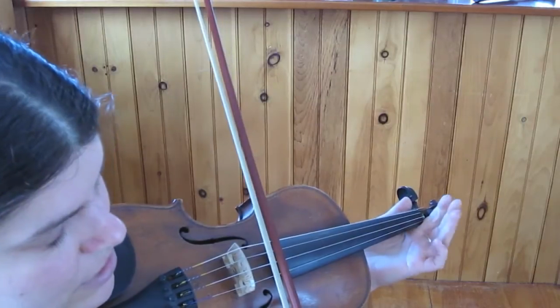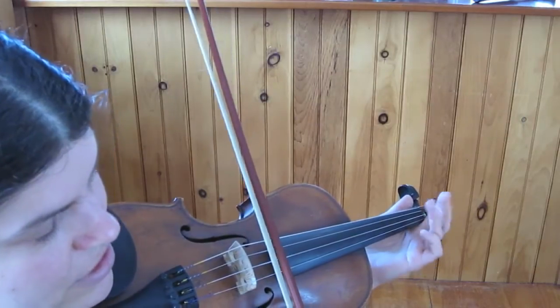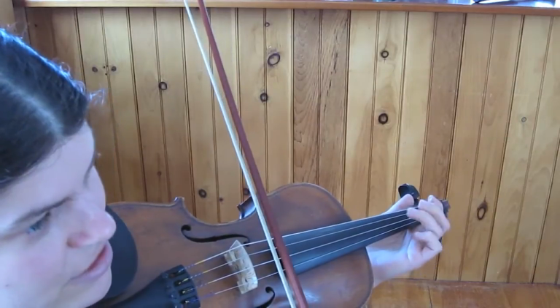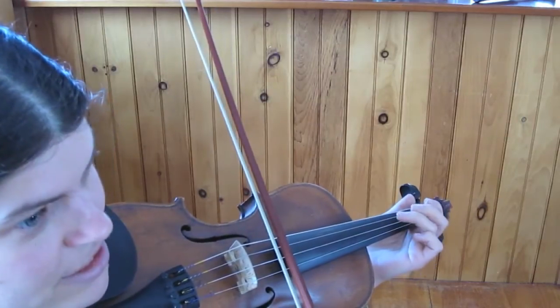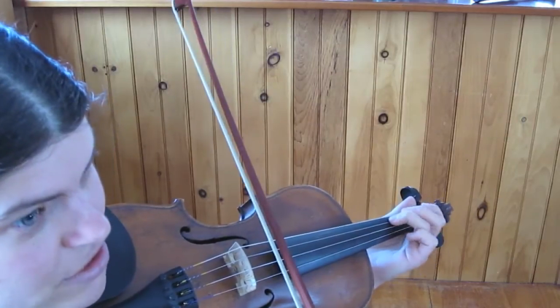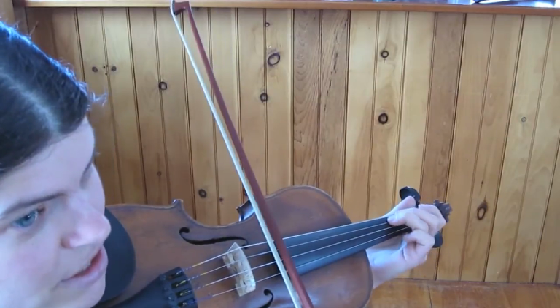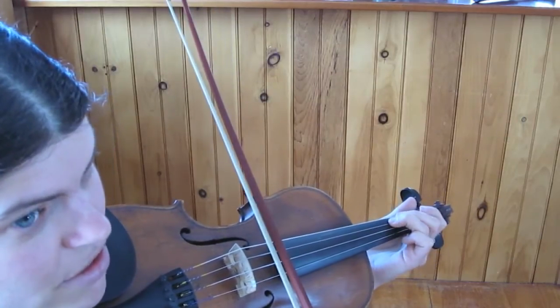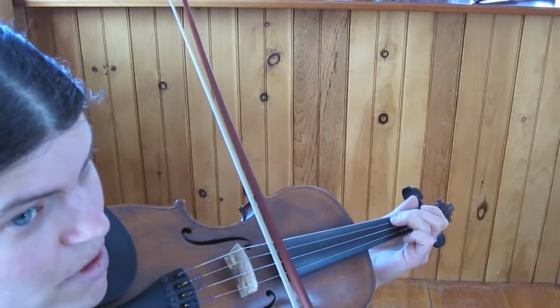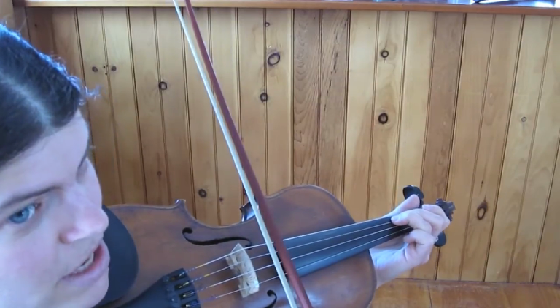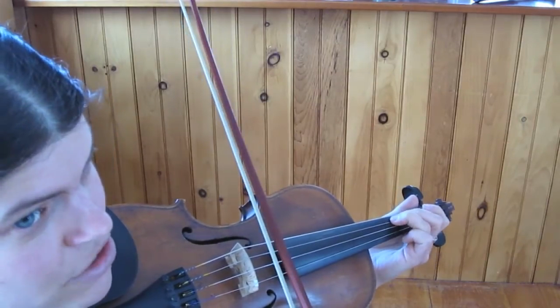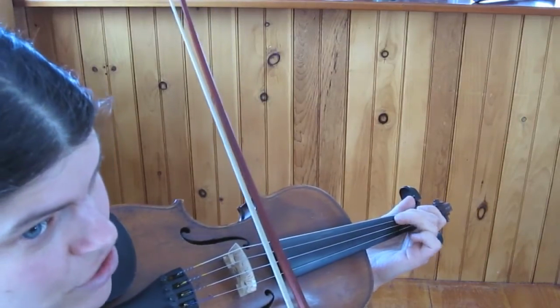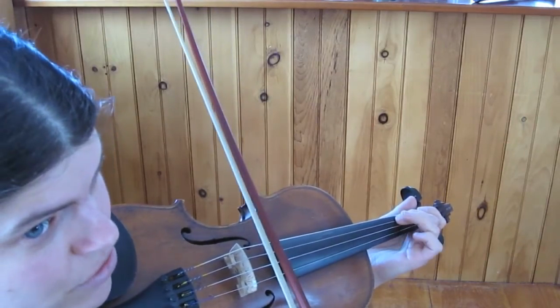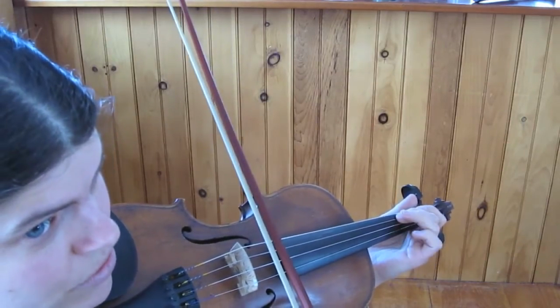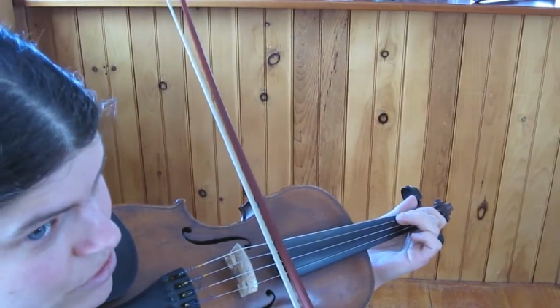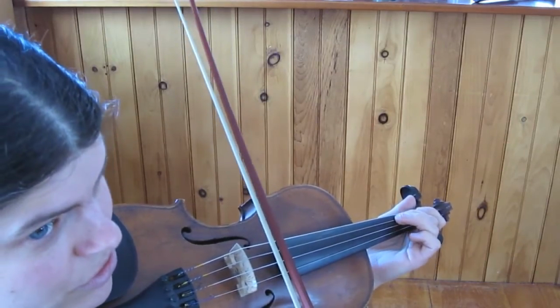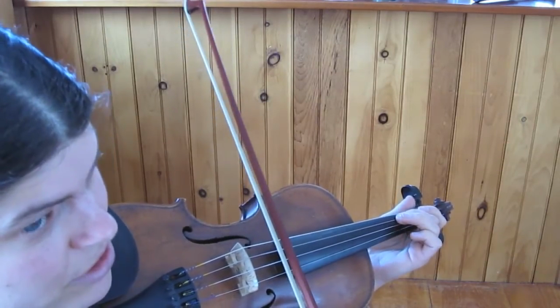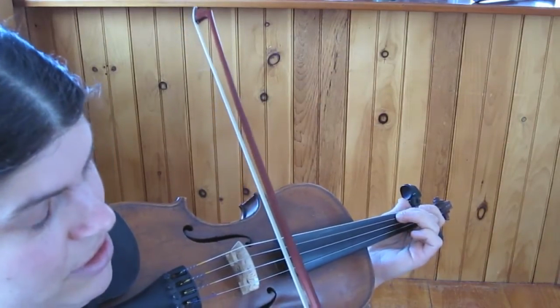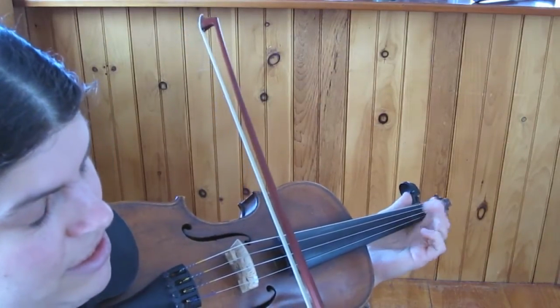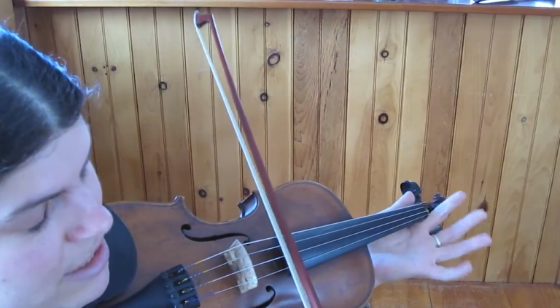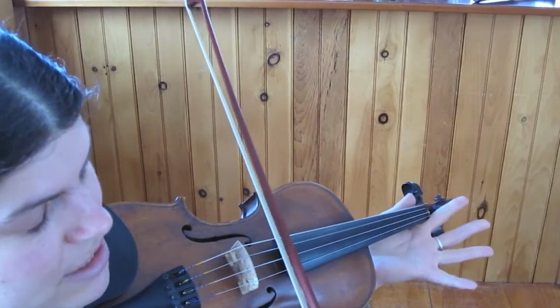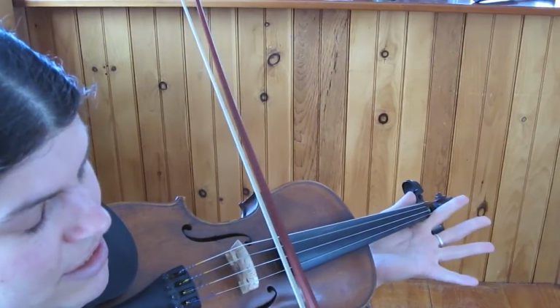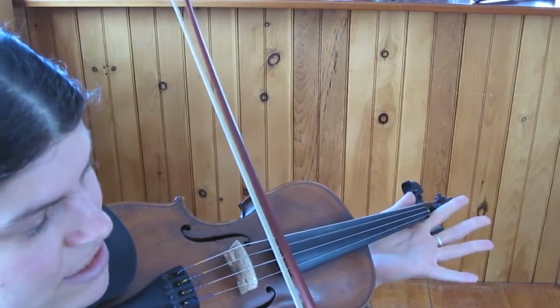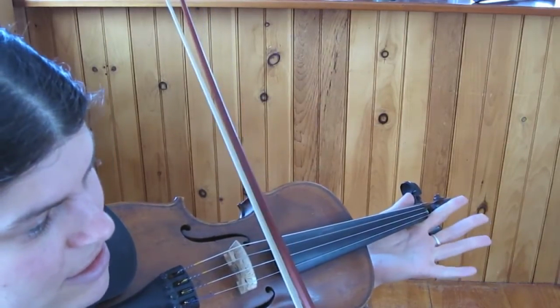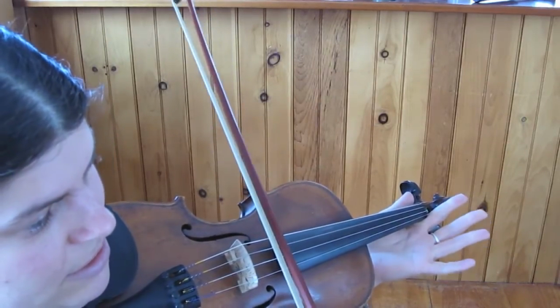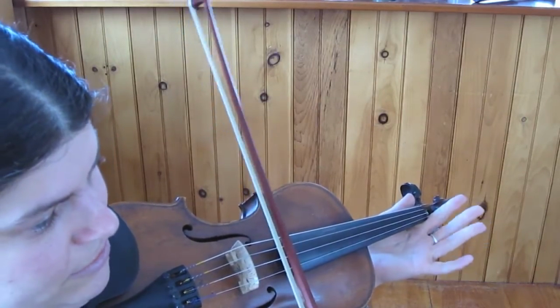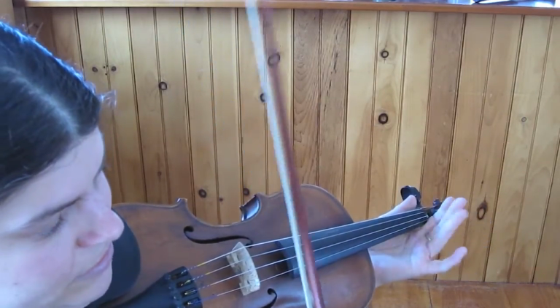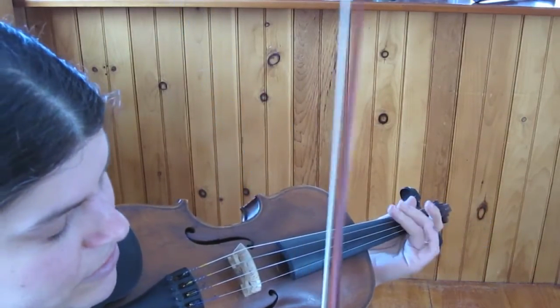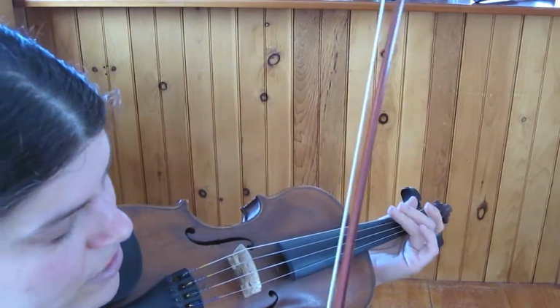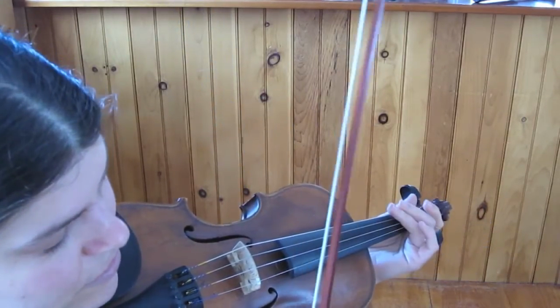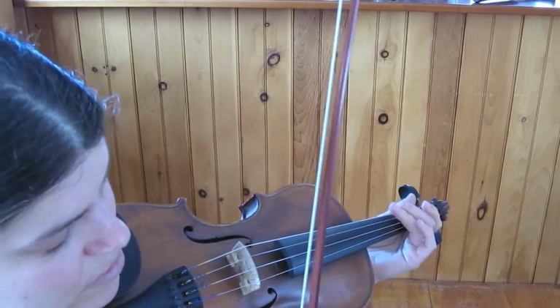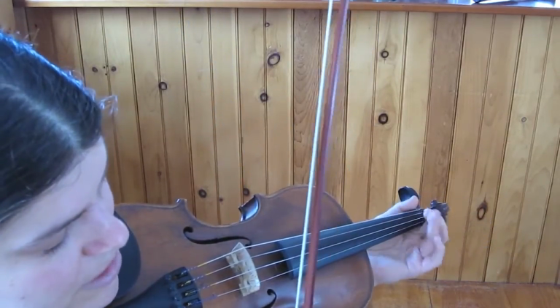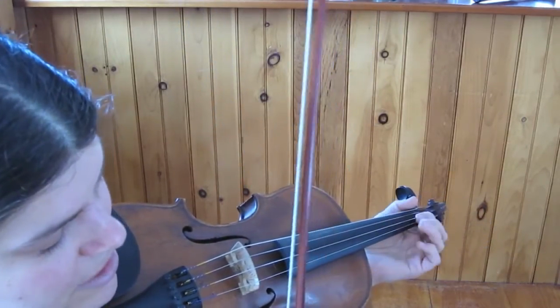D string, three, two, D, D. From the beginning.